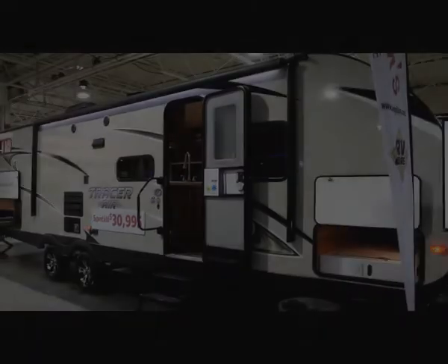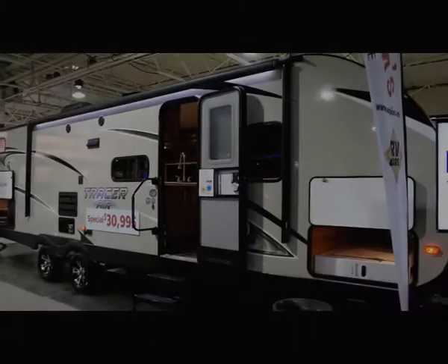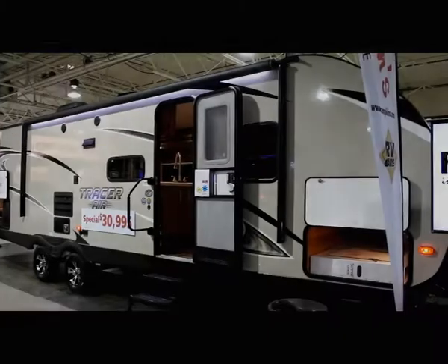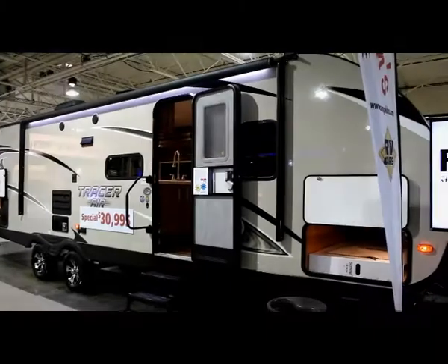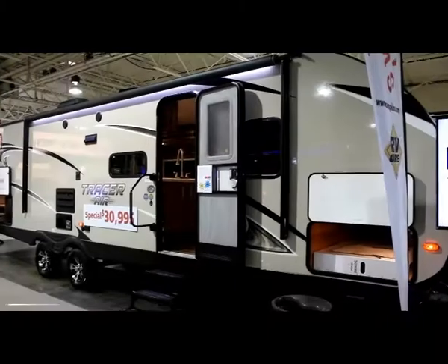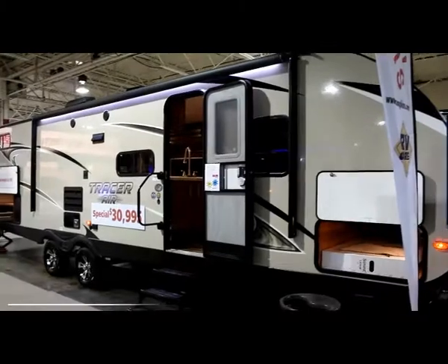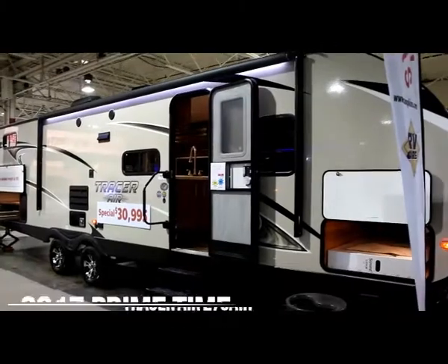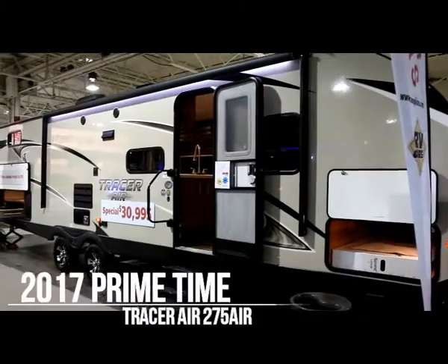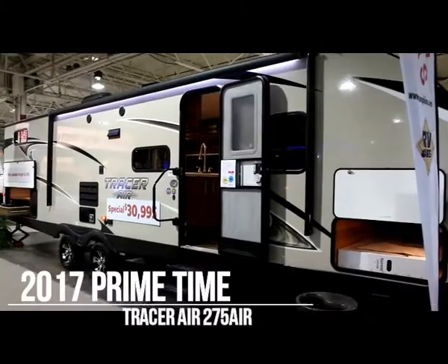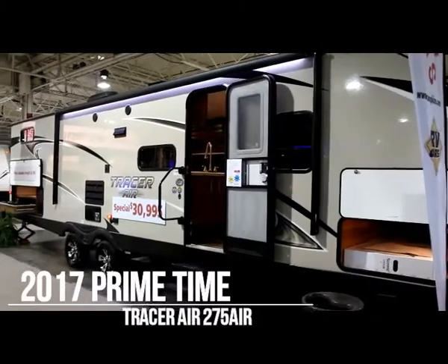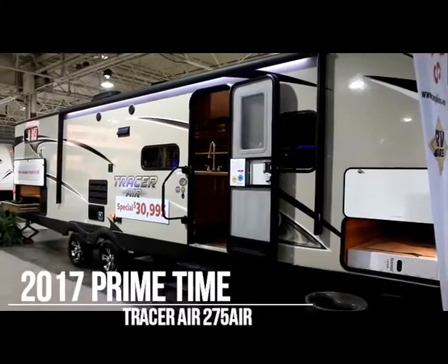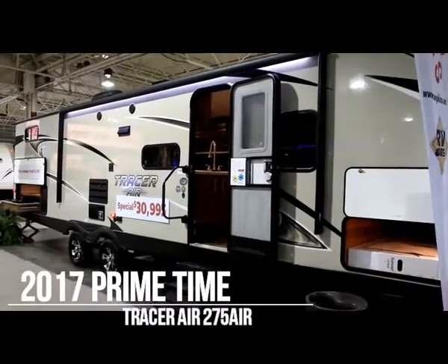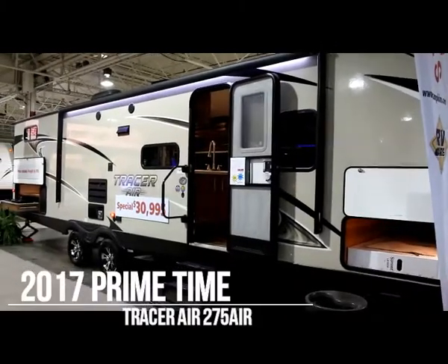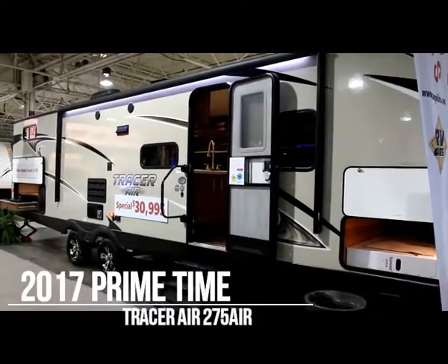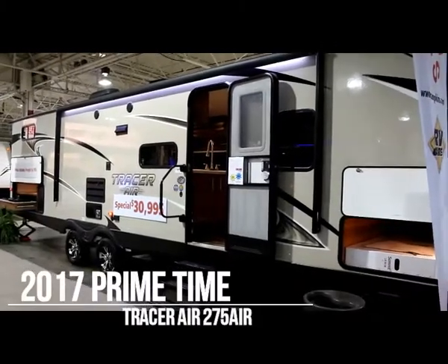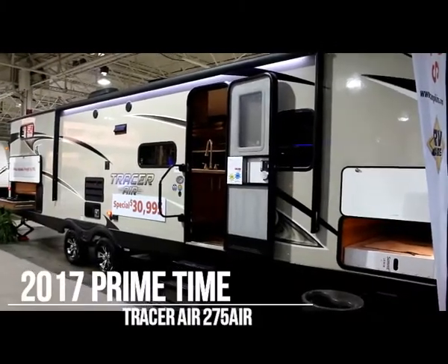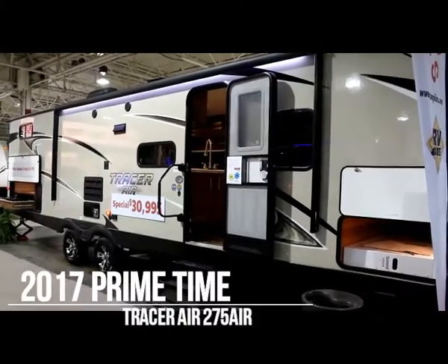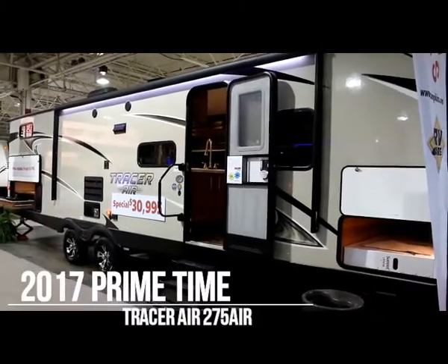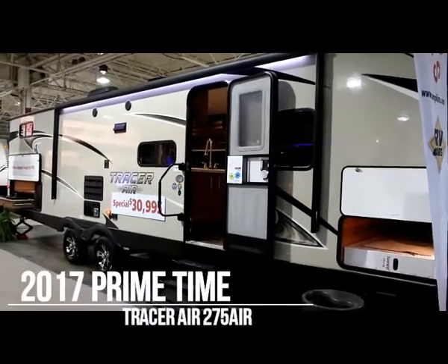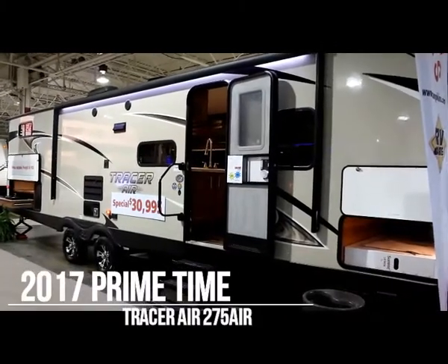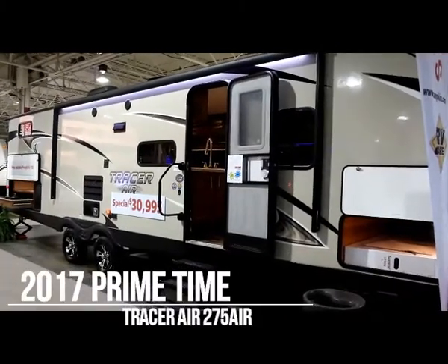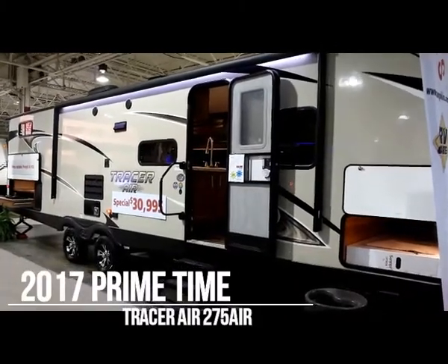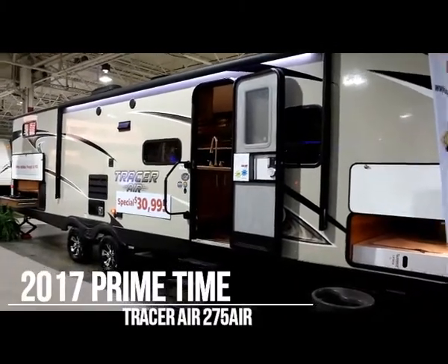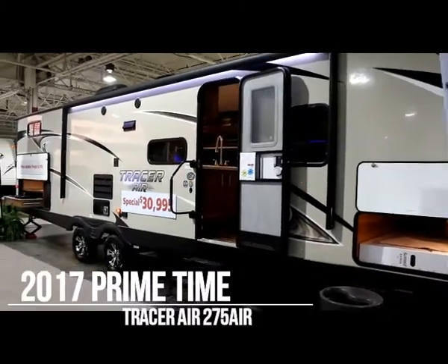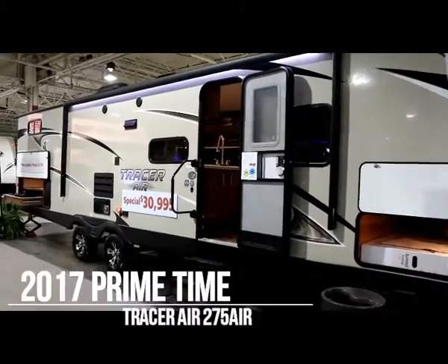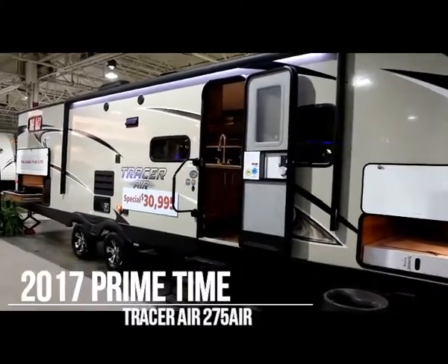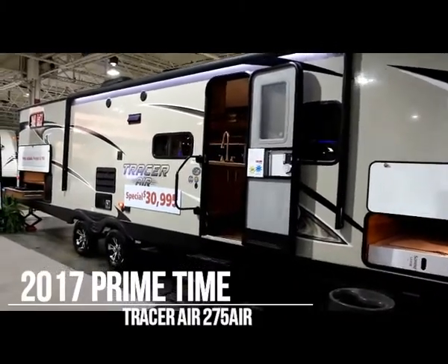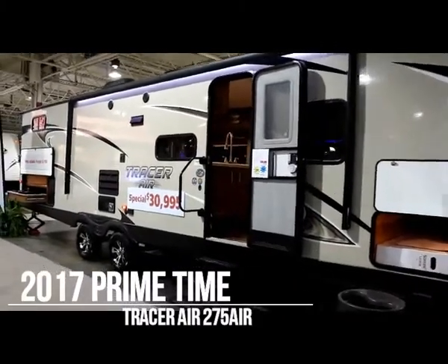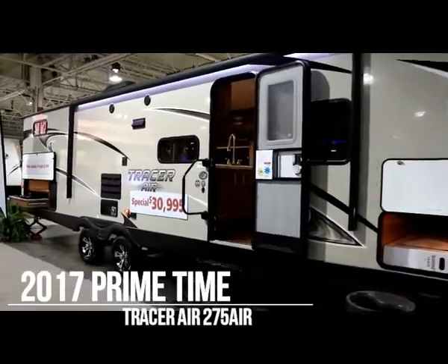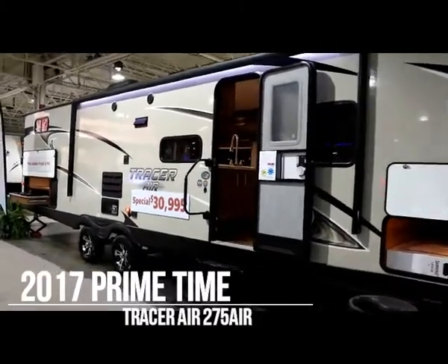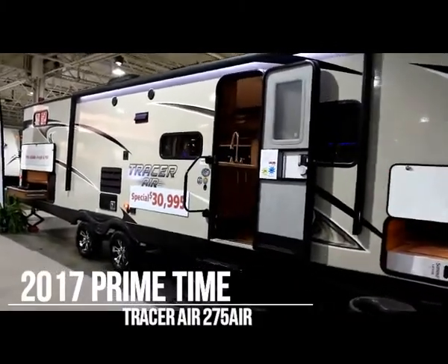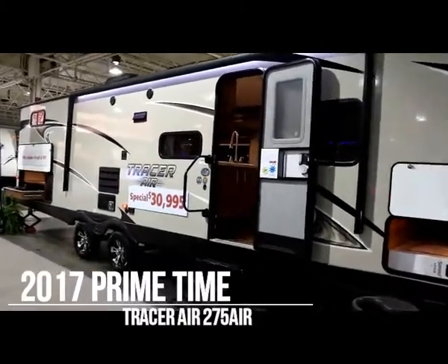Hello everyone and welcome to campkins.com. This is the online video walkthrough of the 2017 Tracer Air 275.